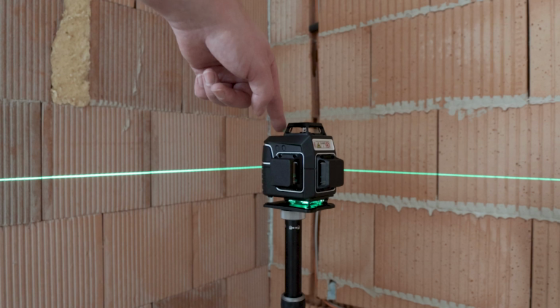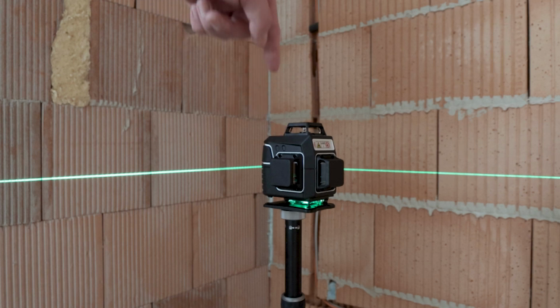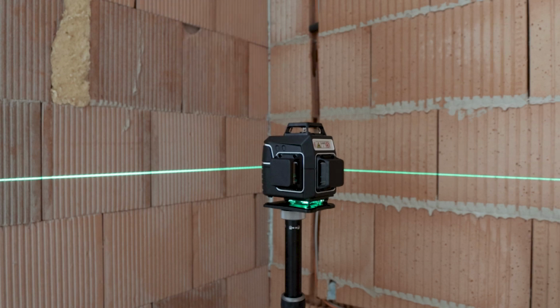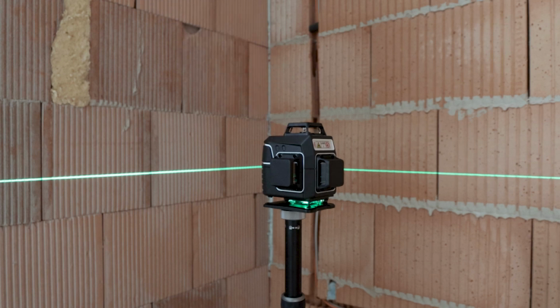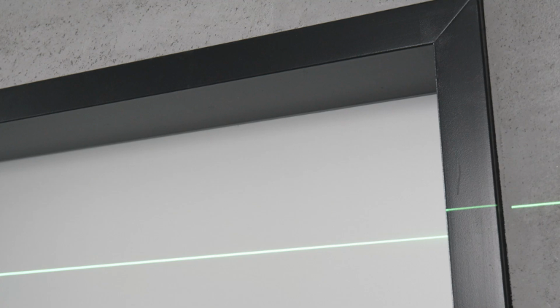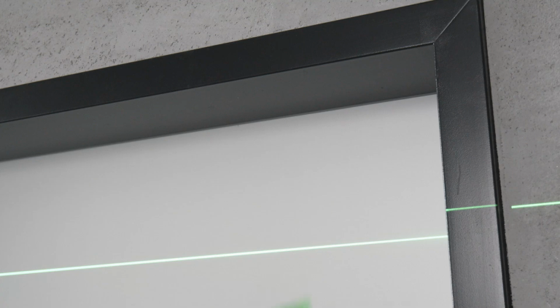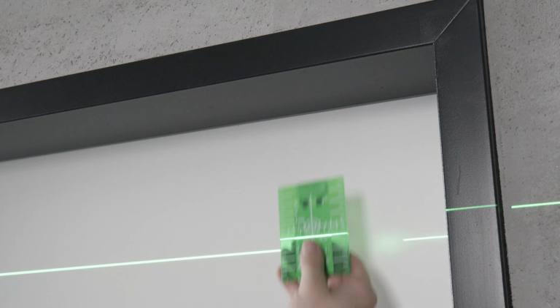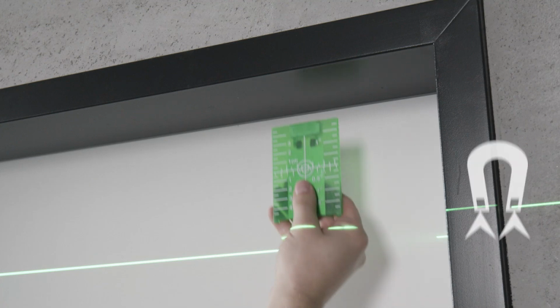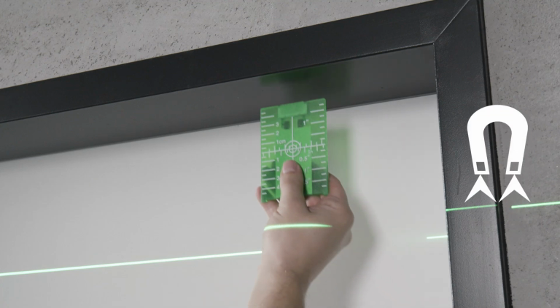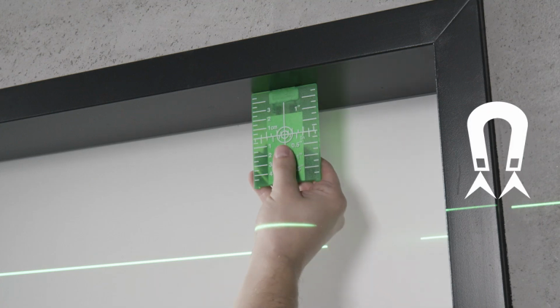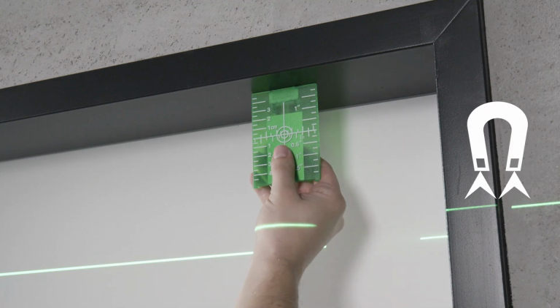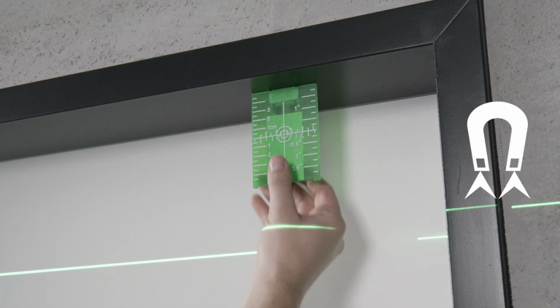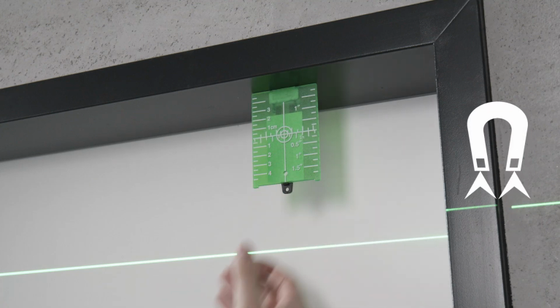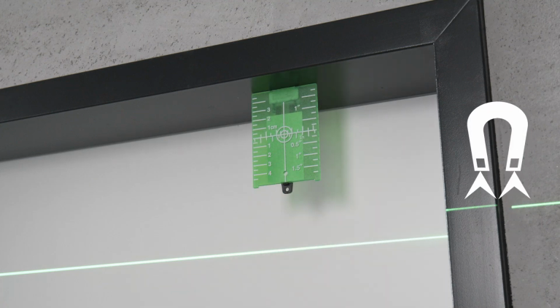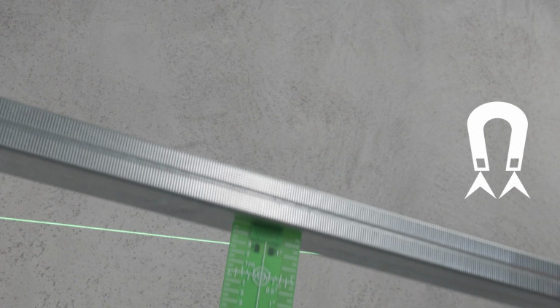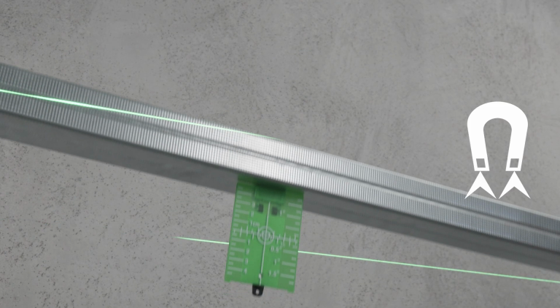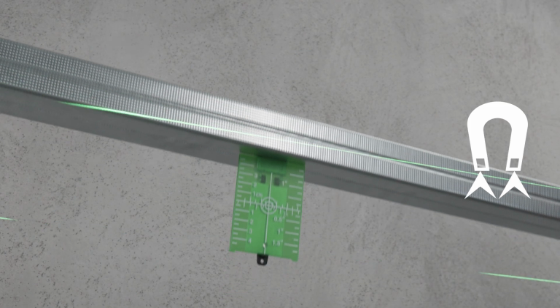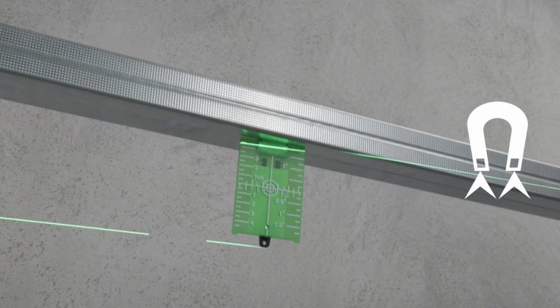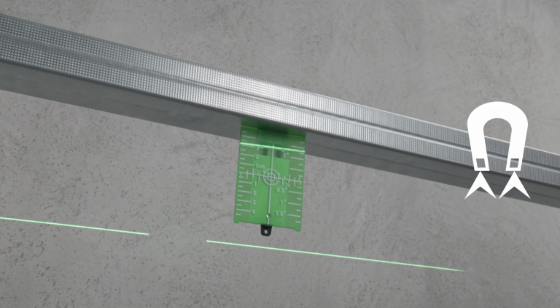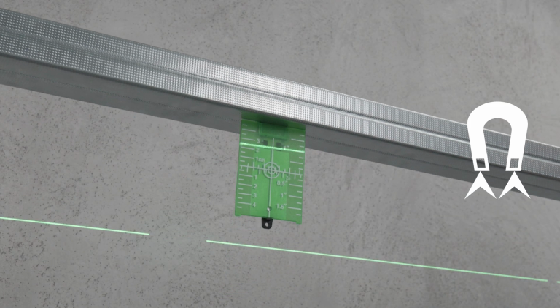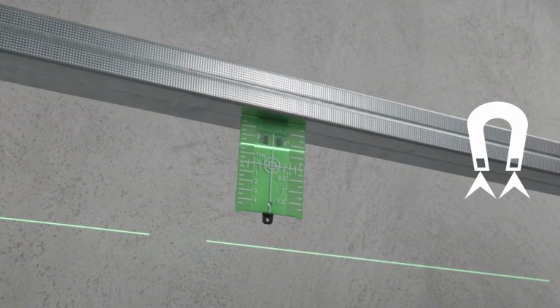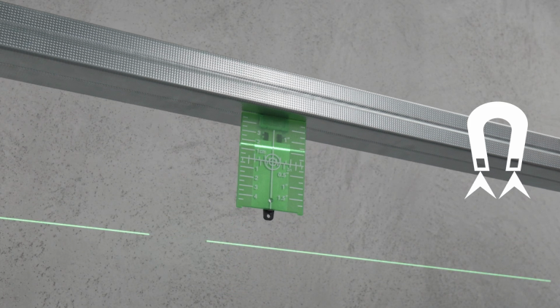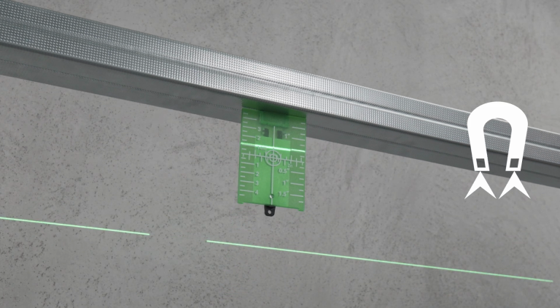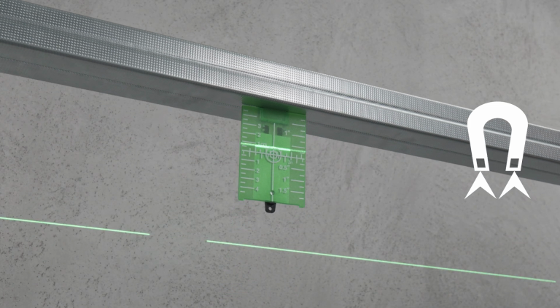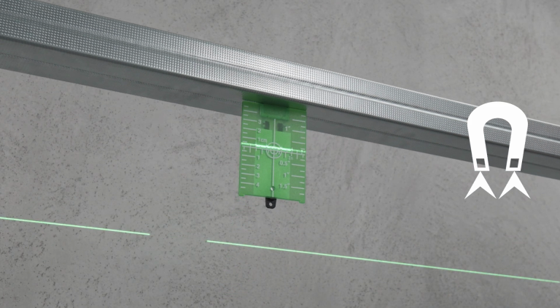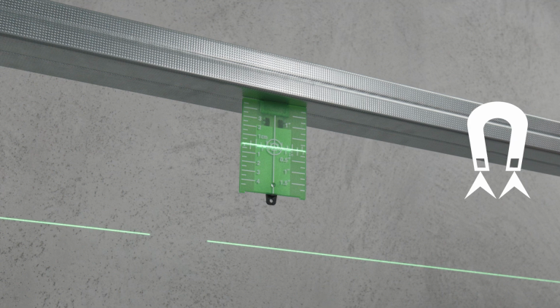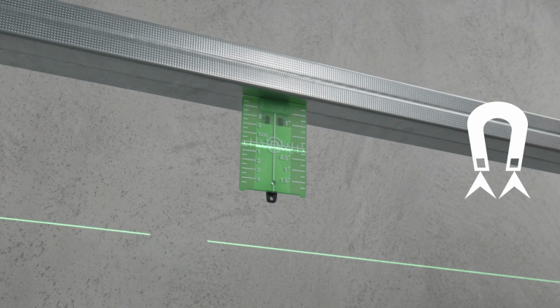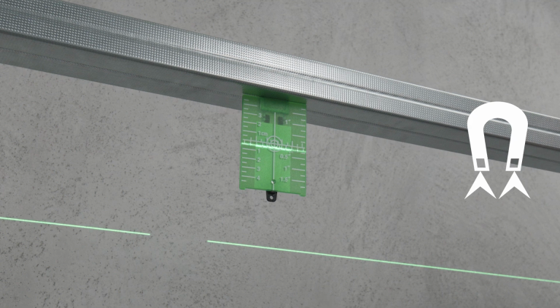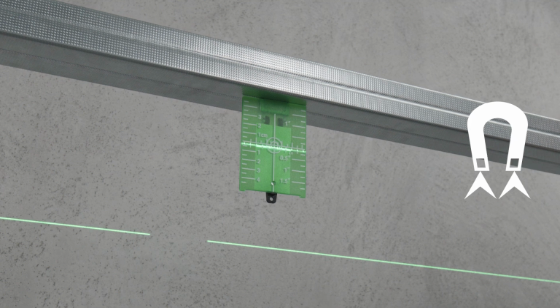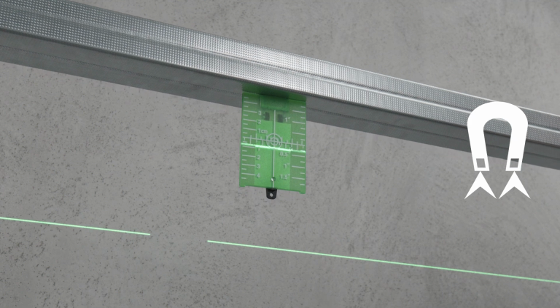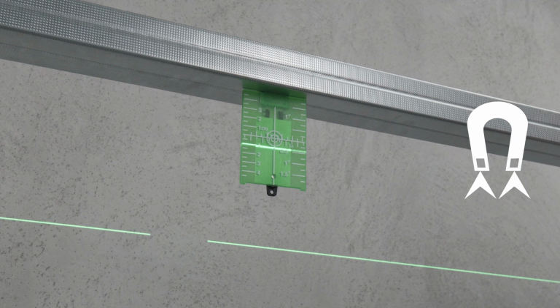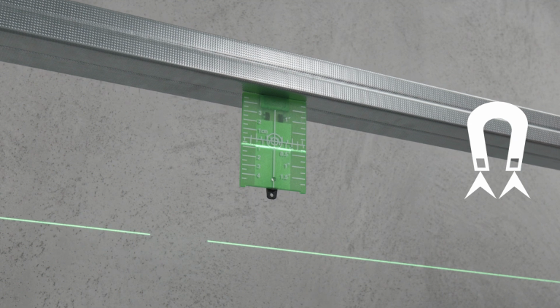The magnetic target plate with stand, dual-scale, and nail hole assists you with precise applications.